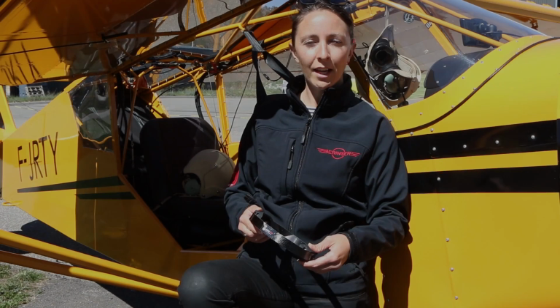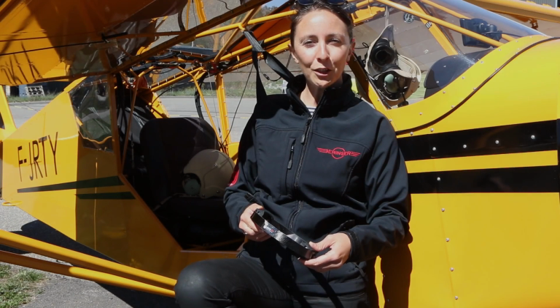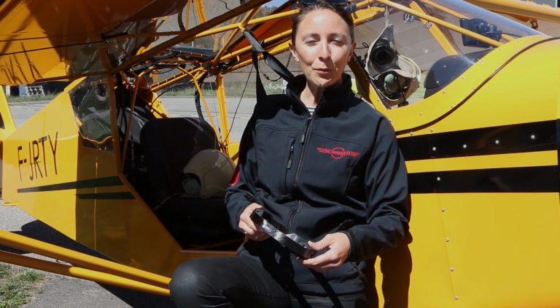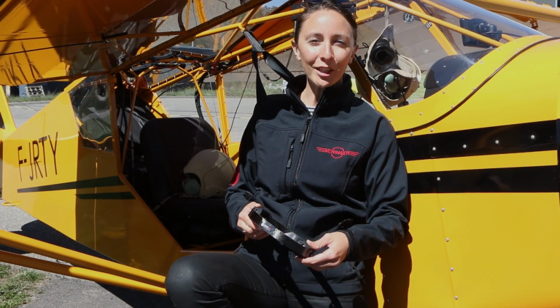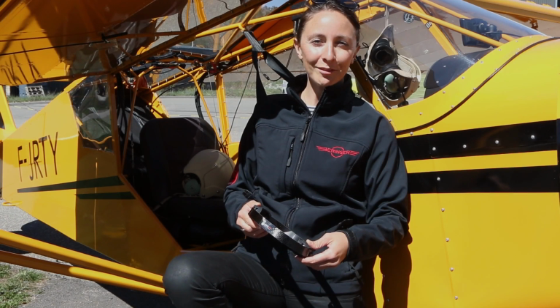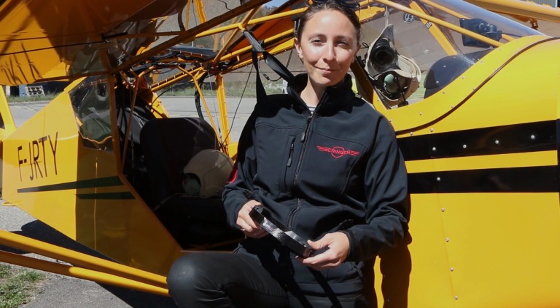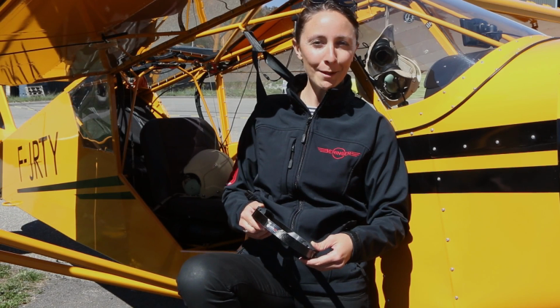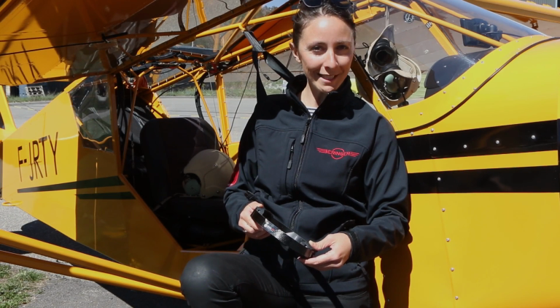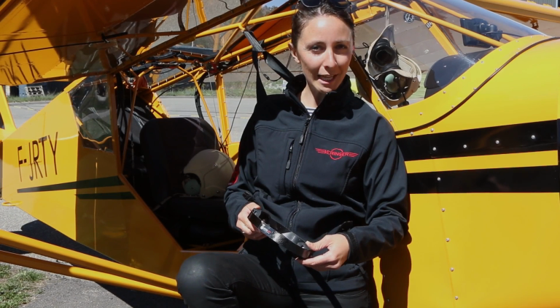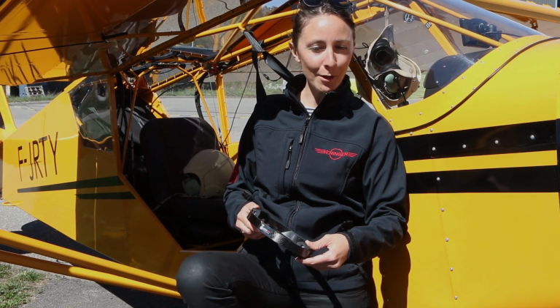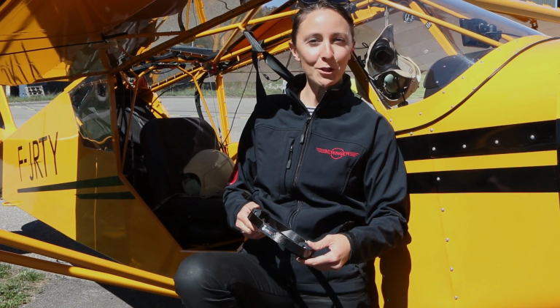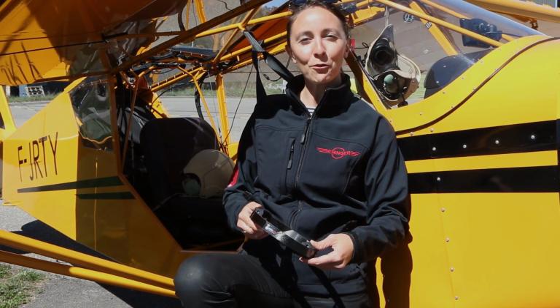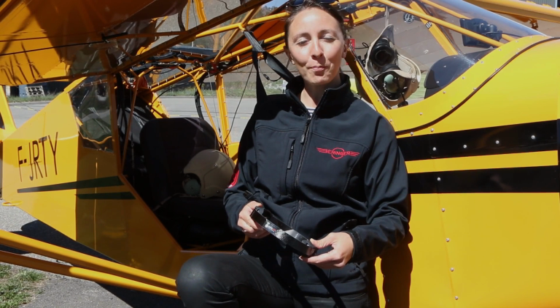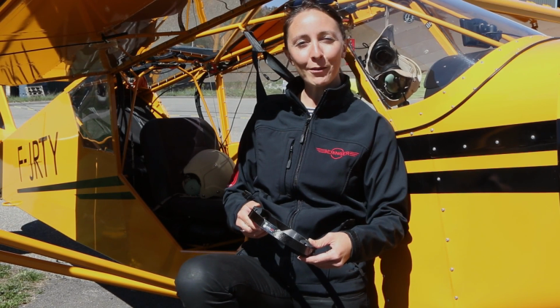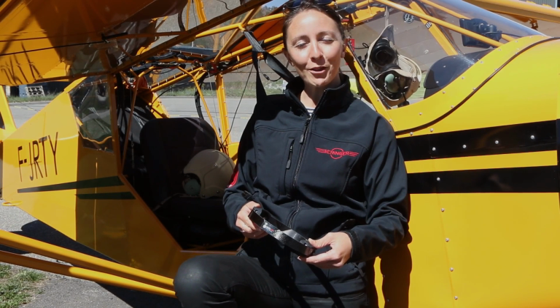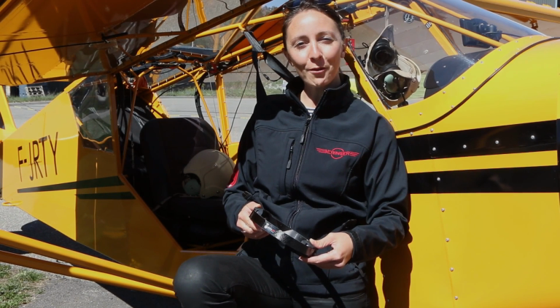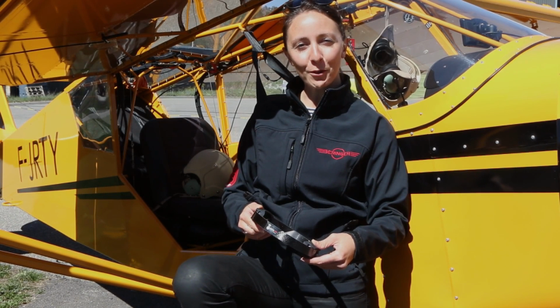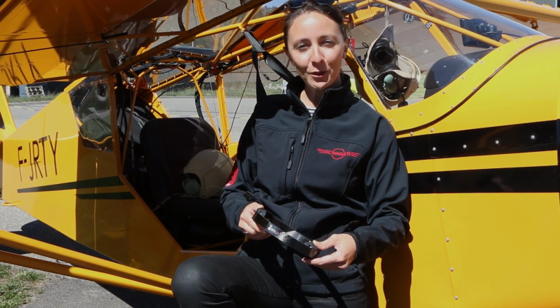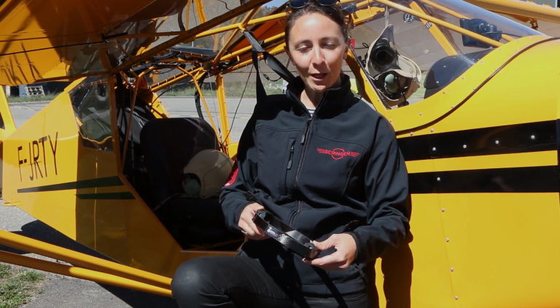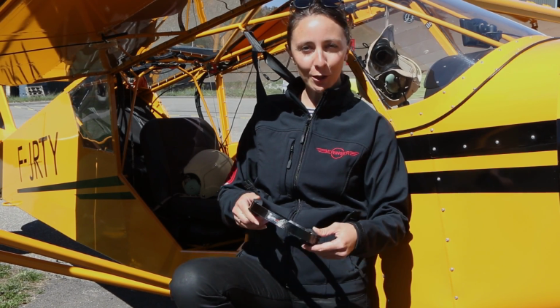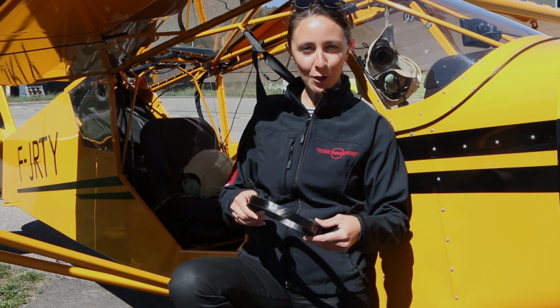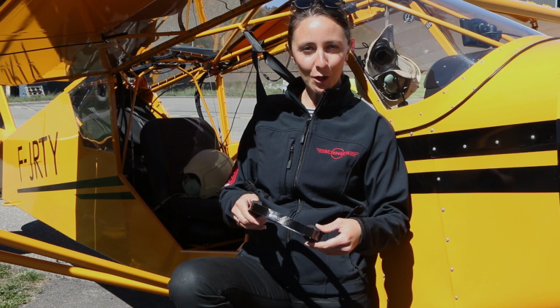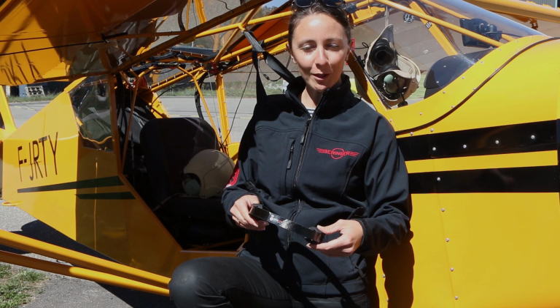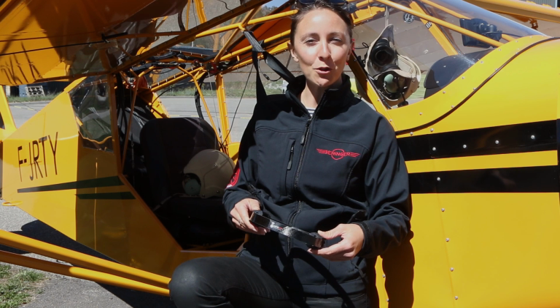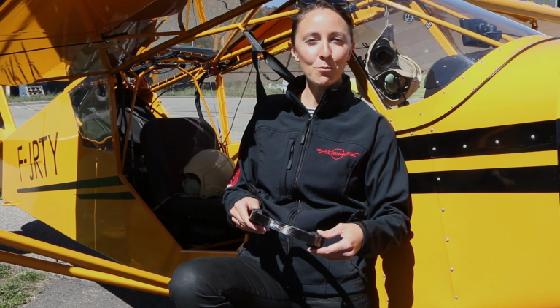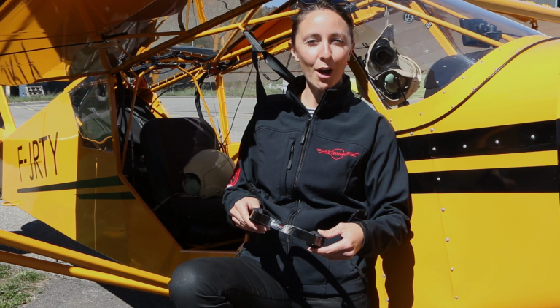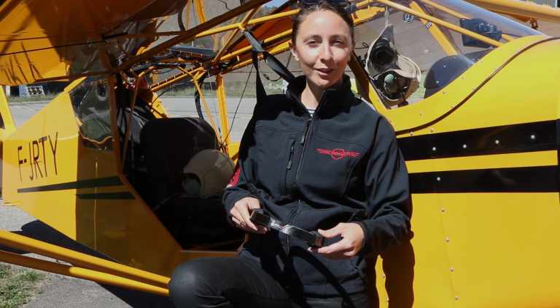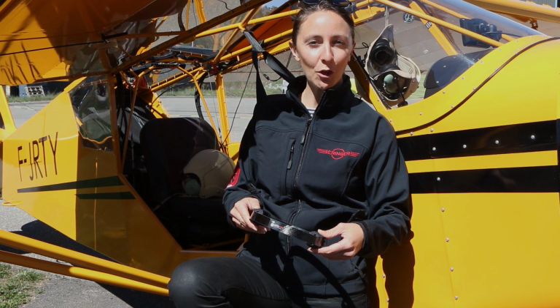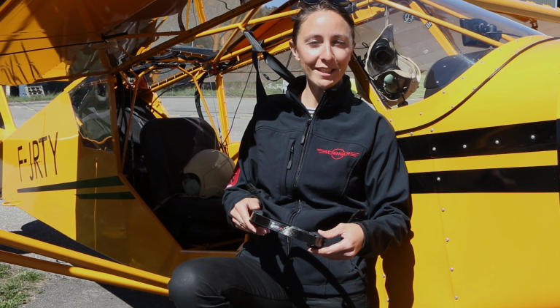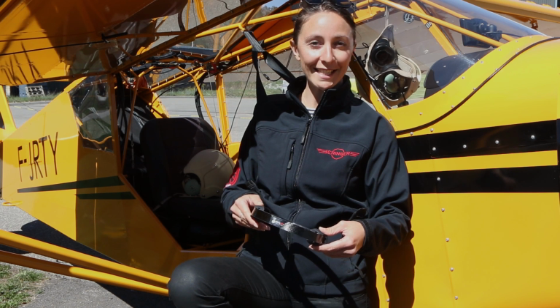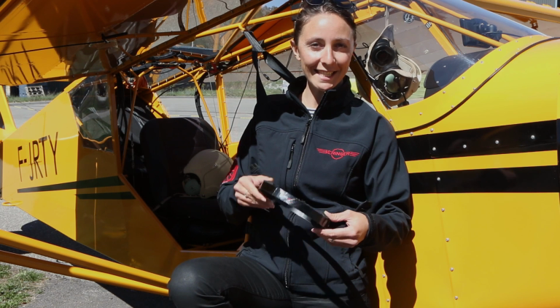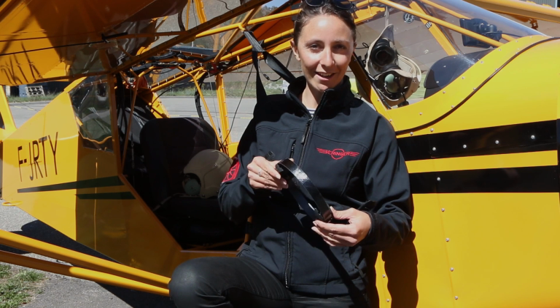Good morning, my name is Claire Behringer with Behringer Aero. Today we're going to talk about a new product called Sensere.